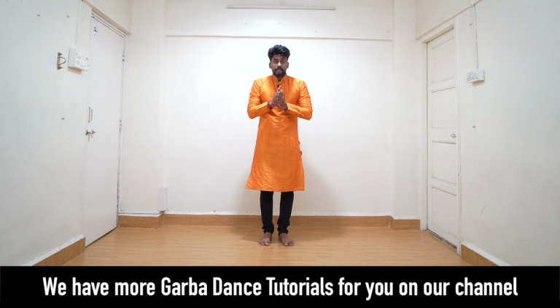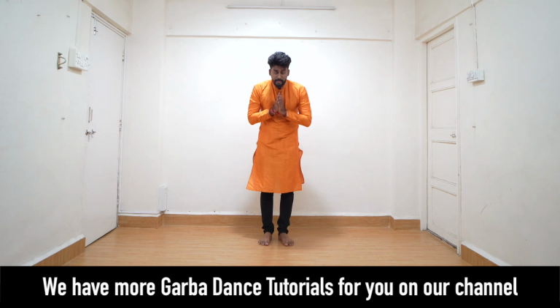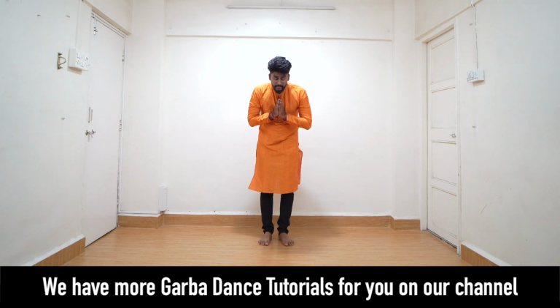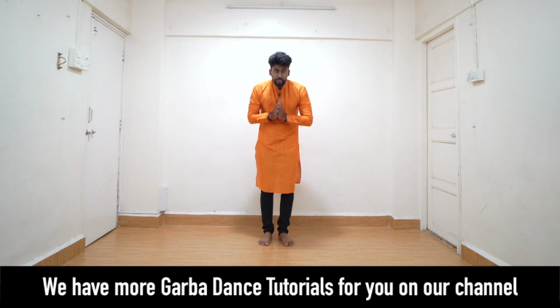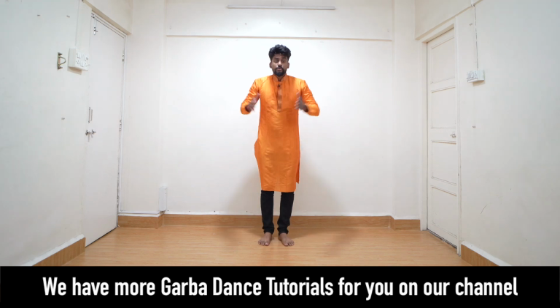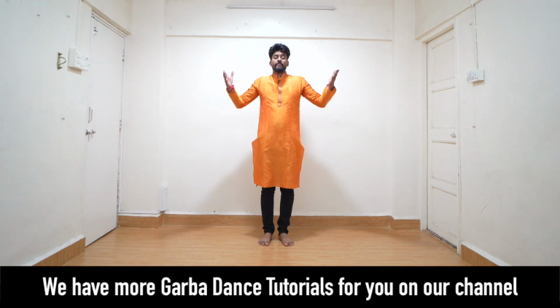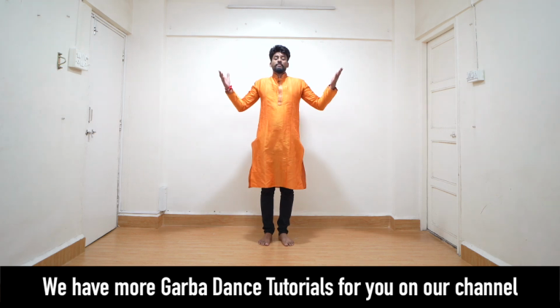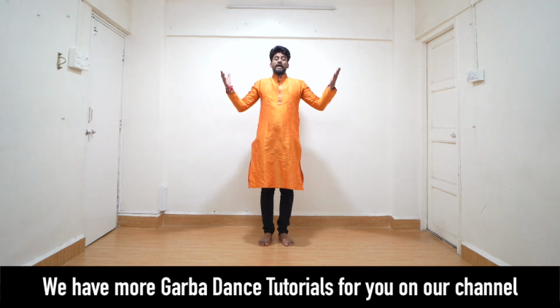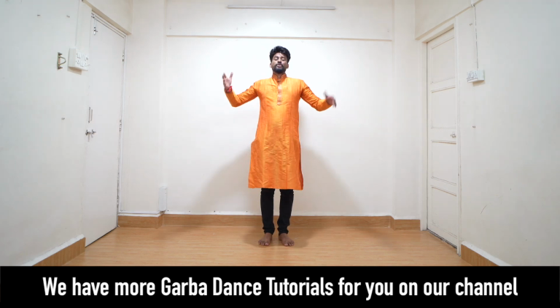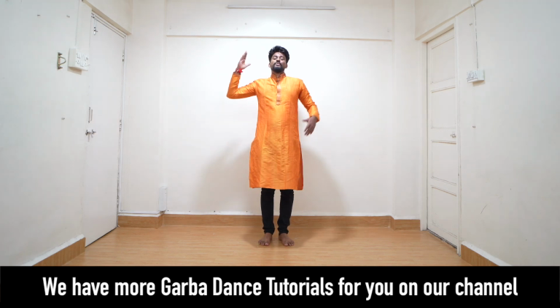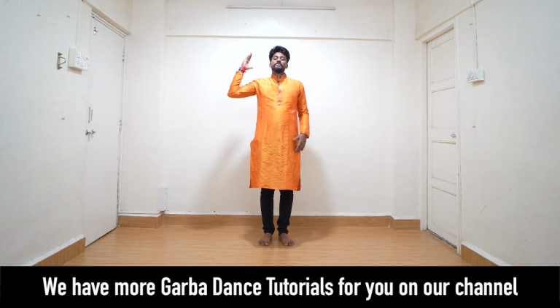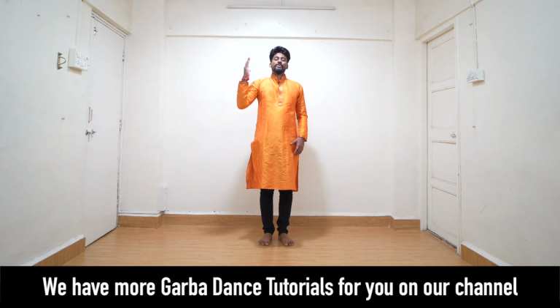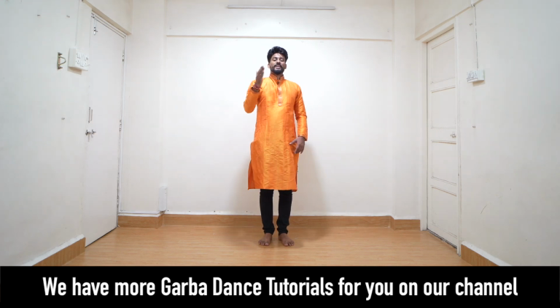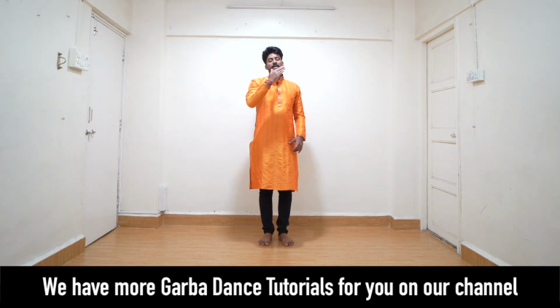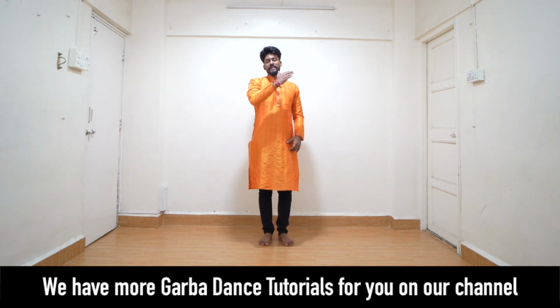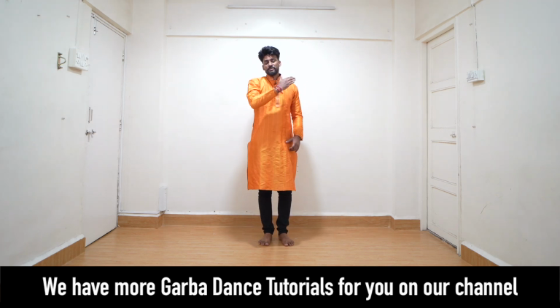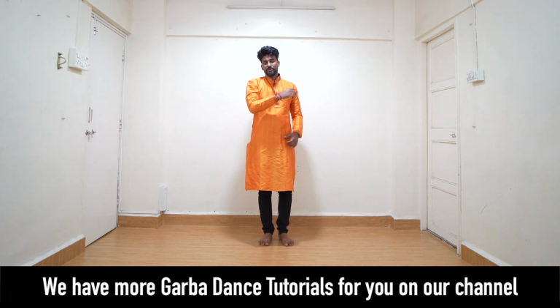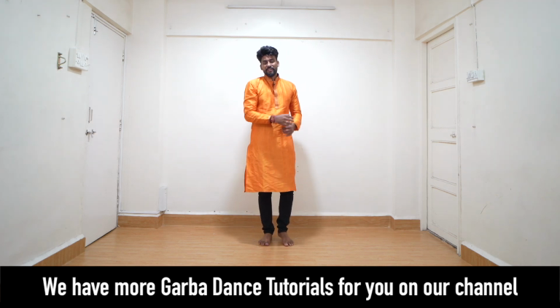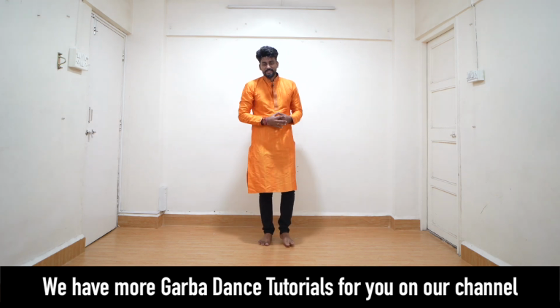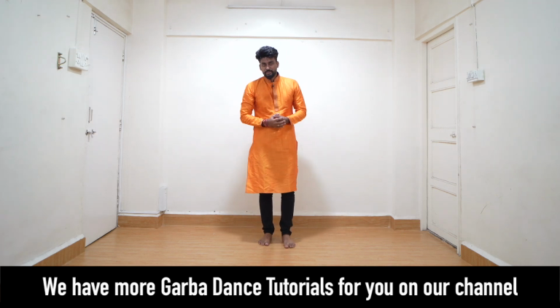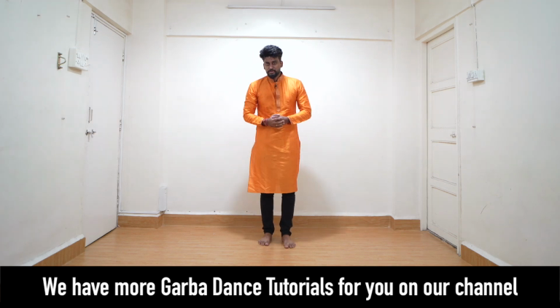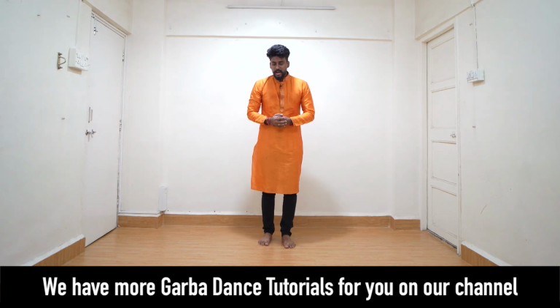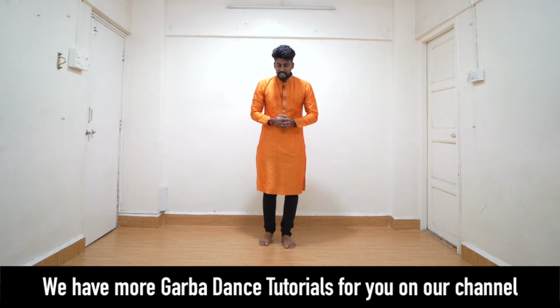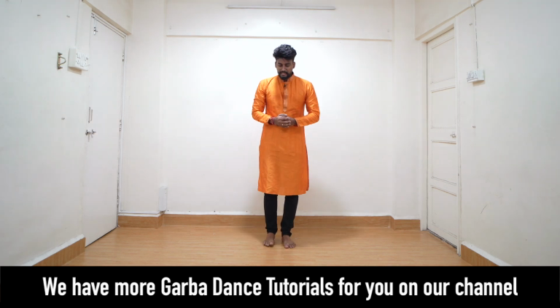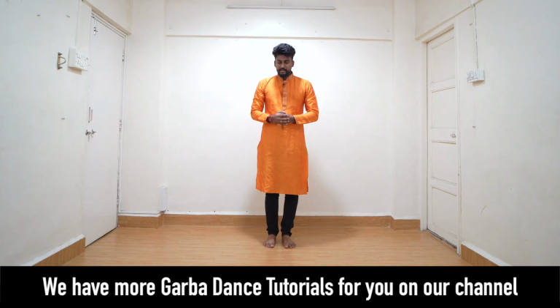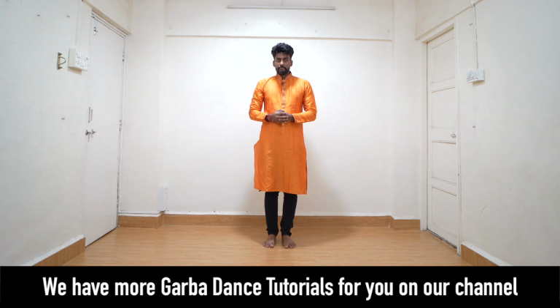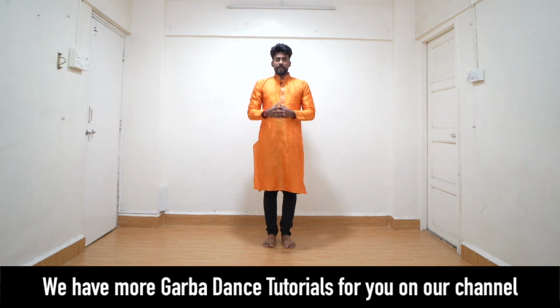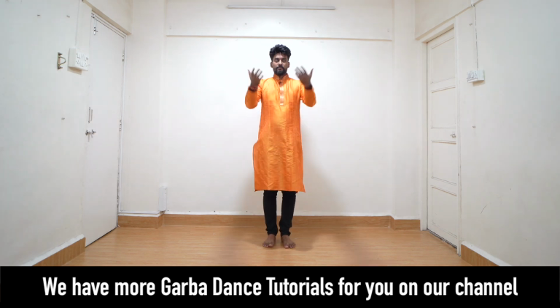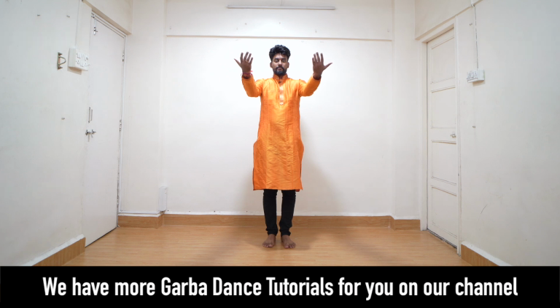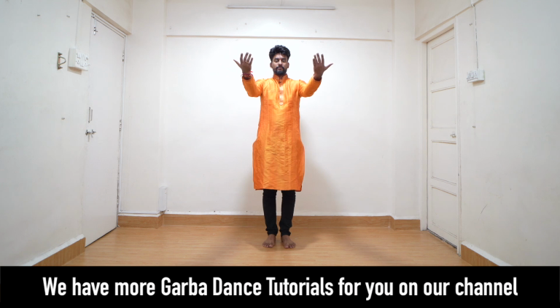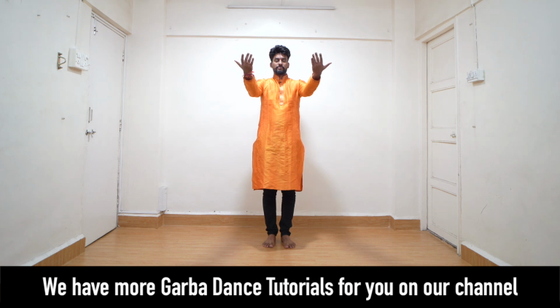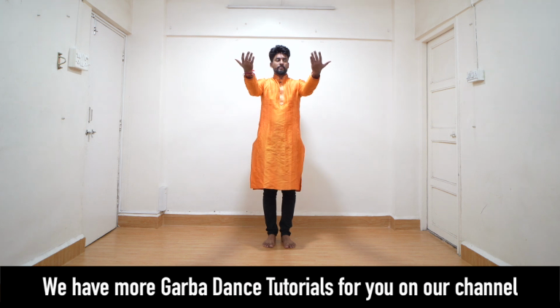Namaste, friends and welcome back to one more Garba dance tutorial. In today's step, let's start our wrist movement.